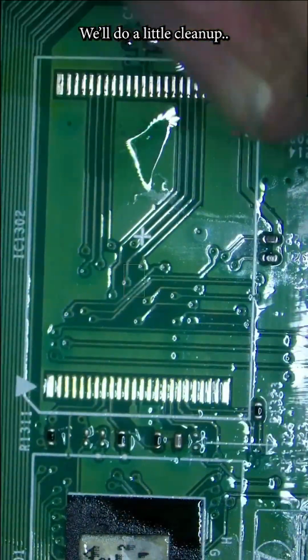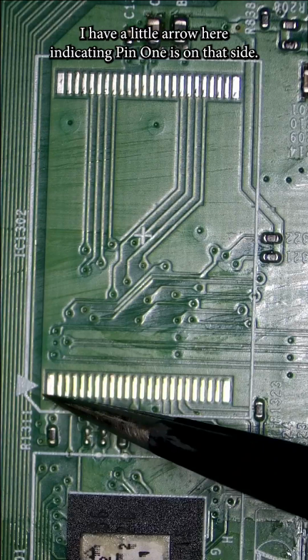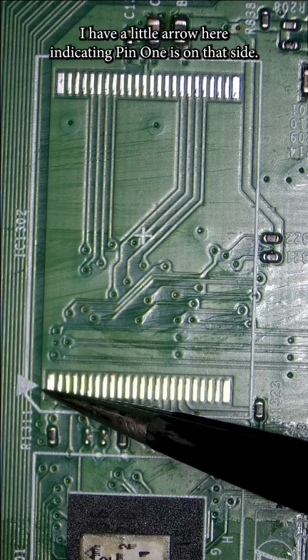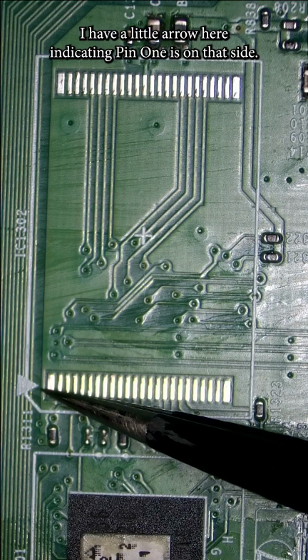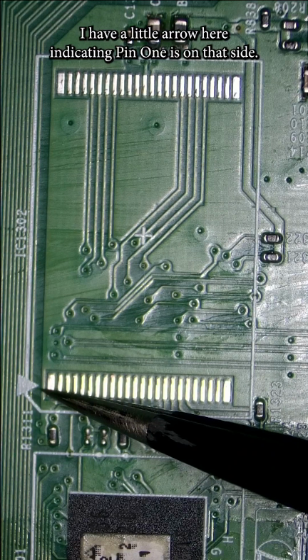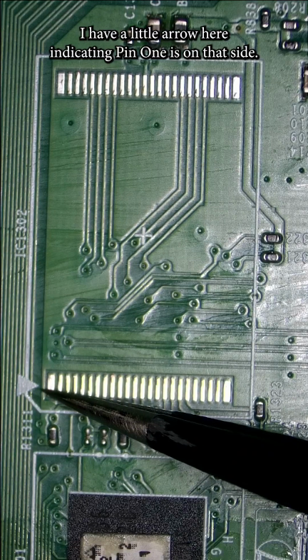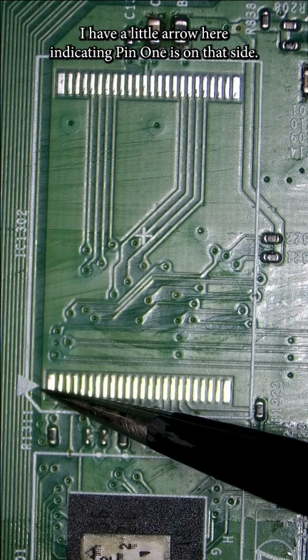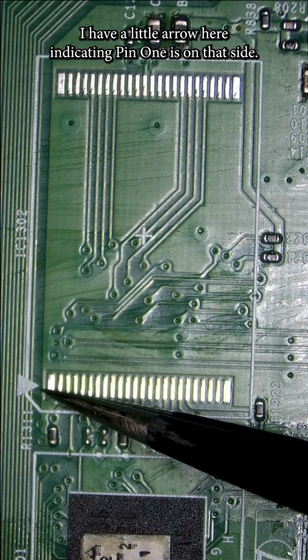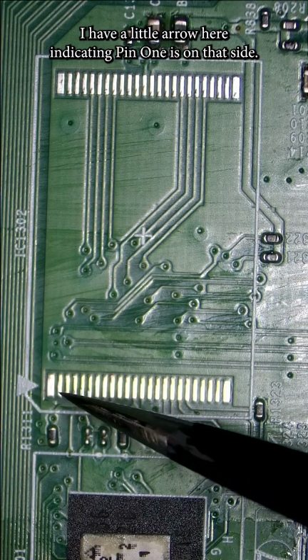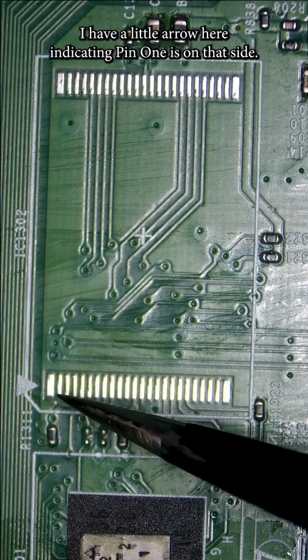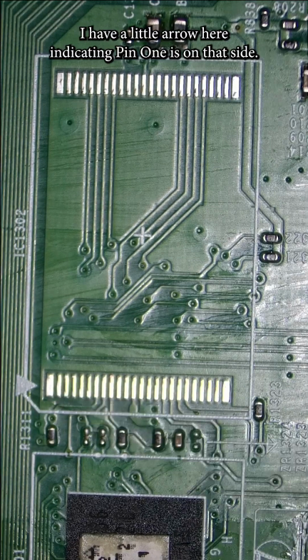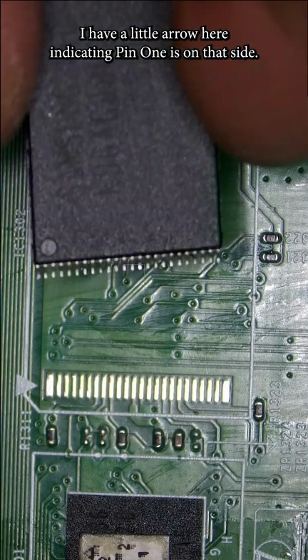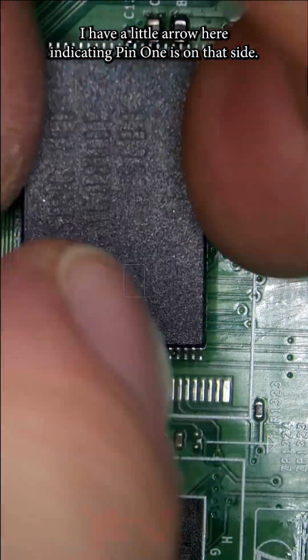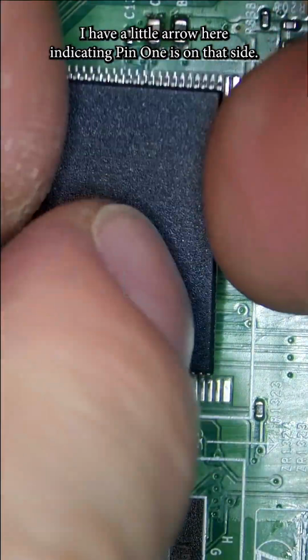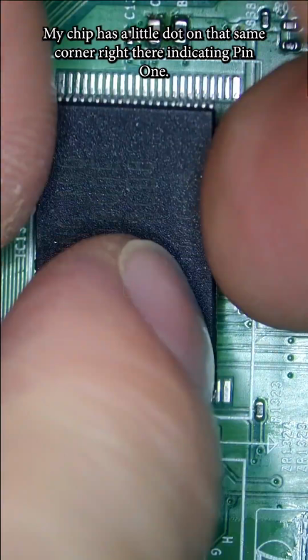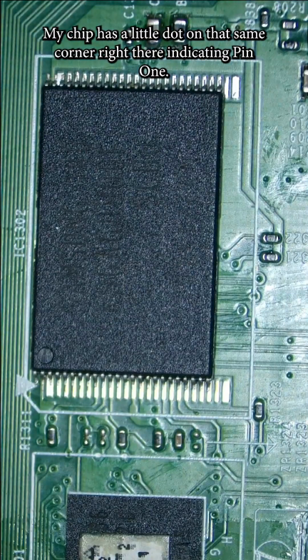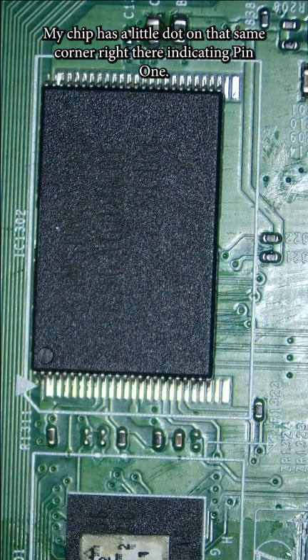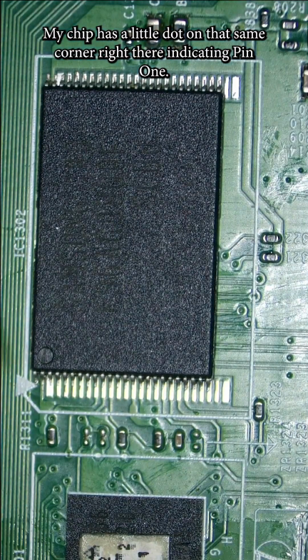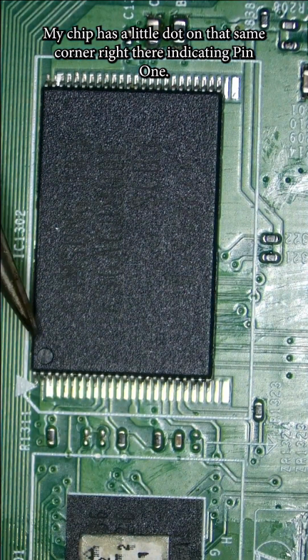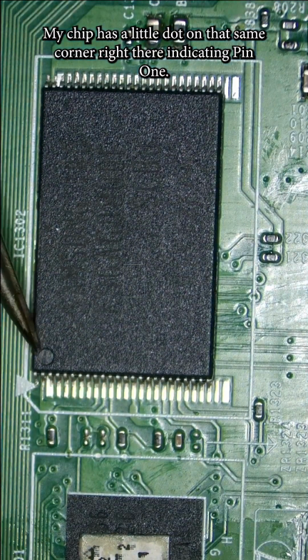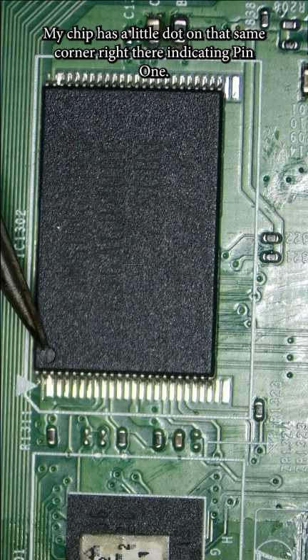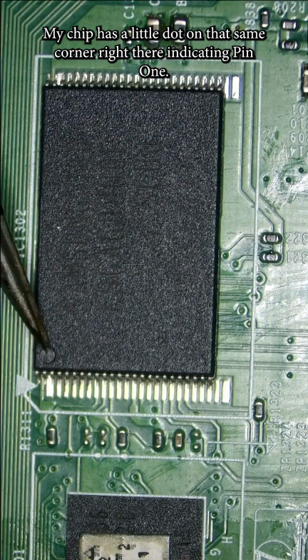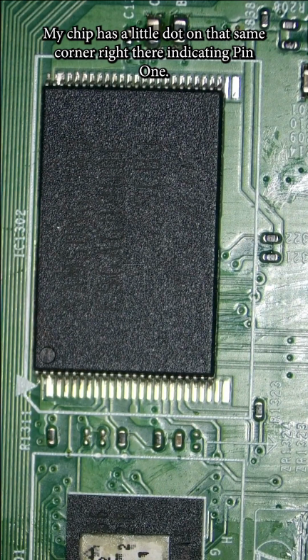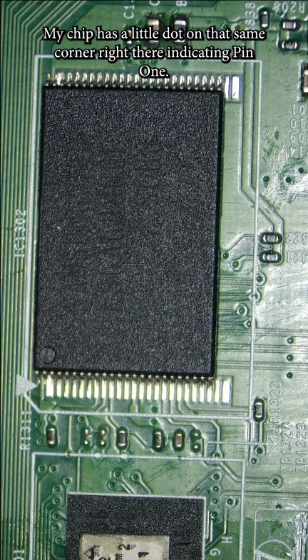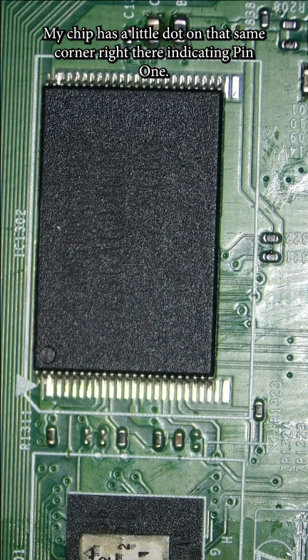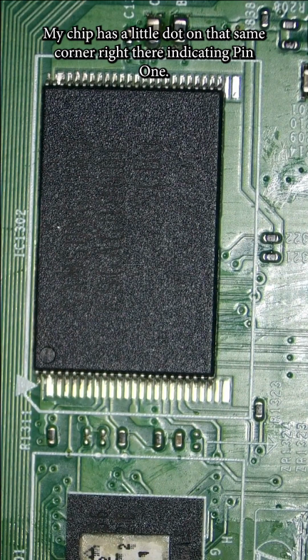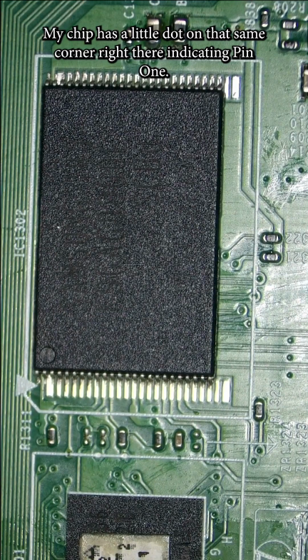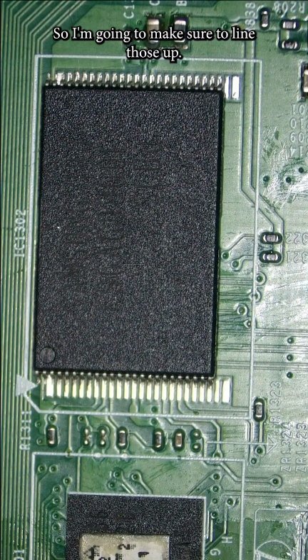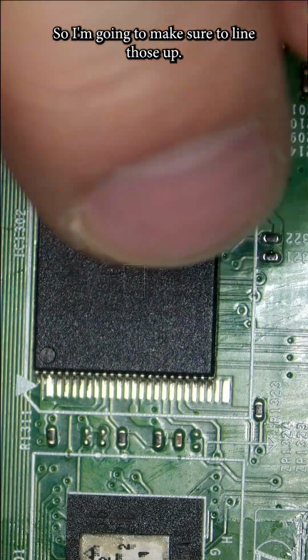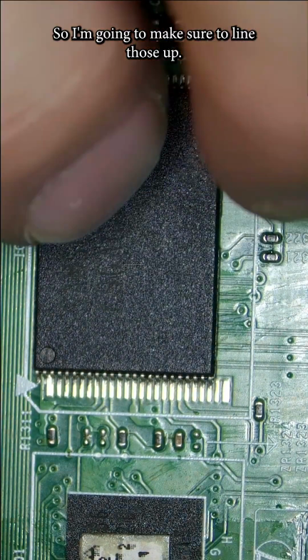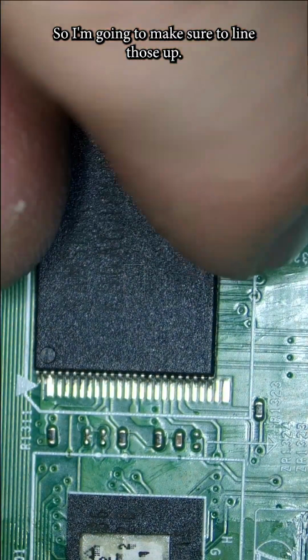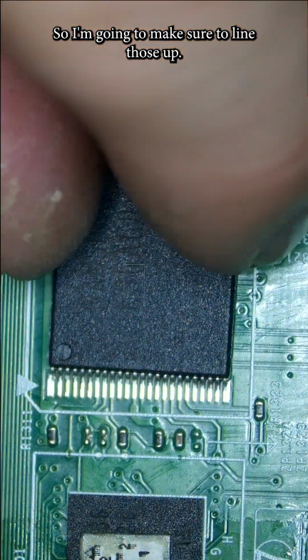I have a little arrow here indicating pin 1 is on that side. My chip has a little dot on that same corner right there indicating pin 1, so I'm going to make sure to line those up.